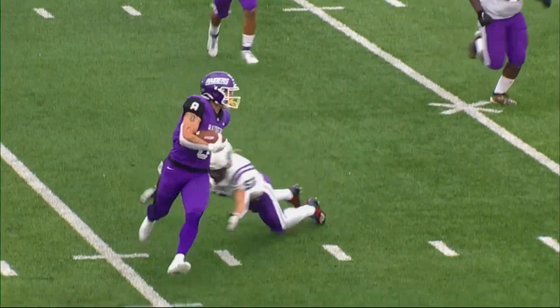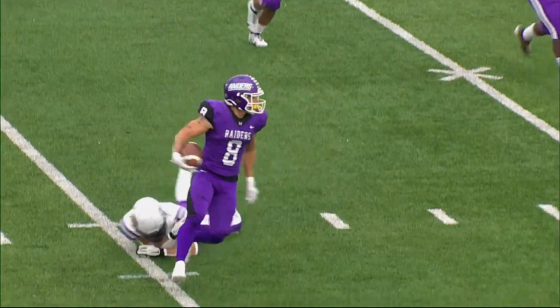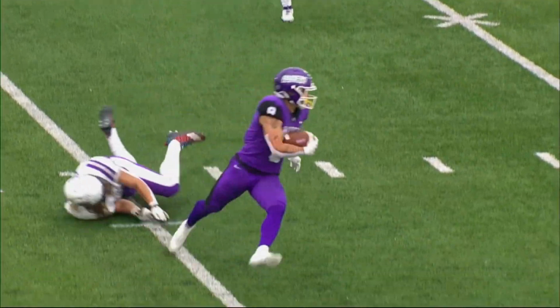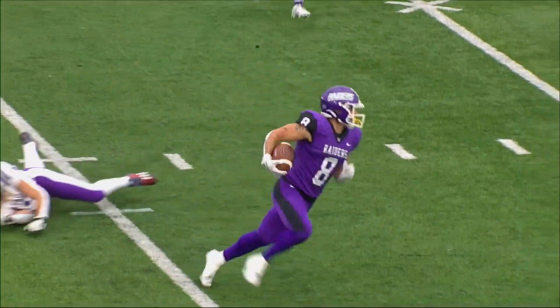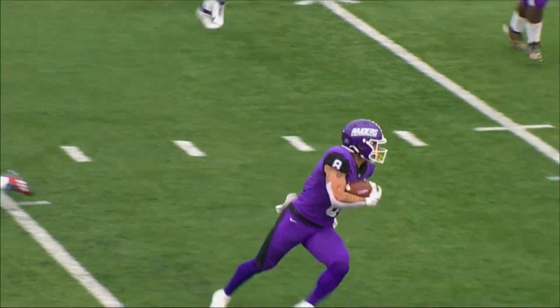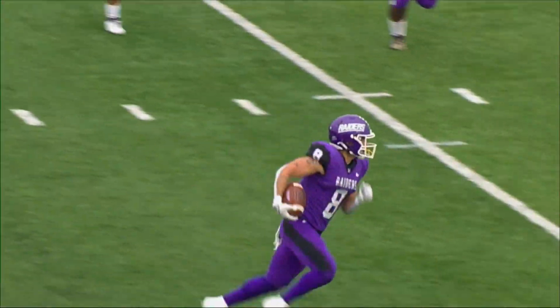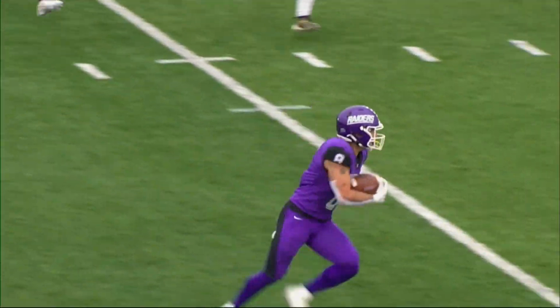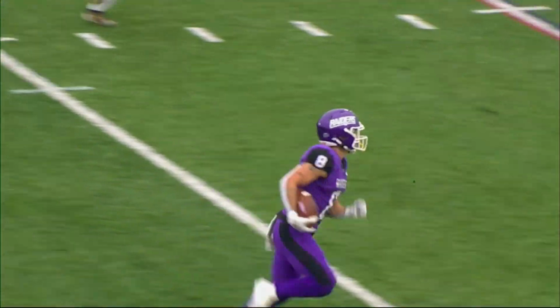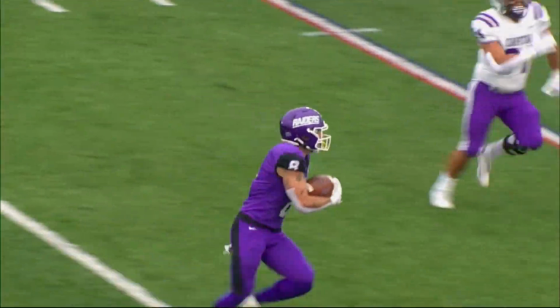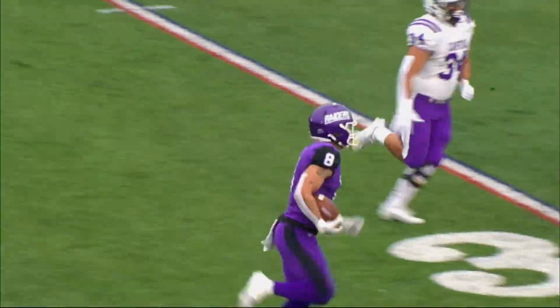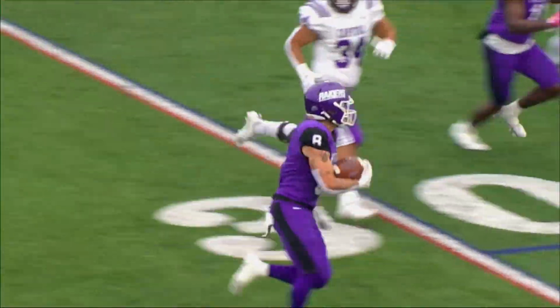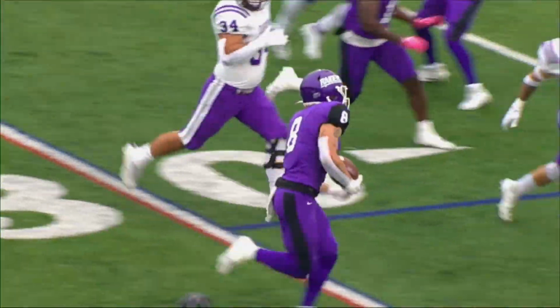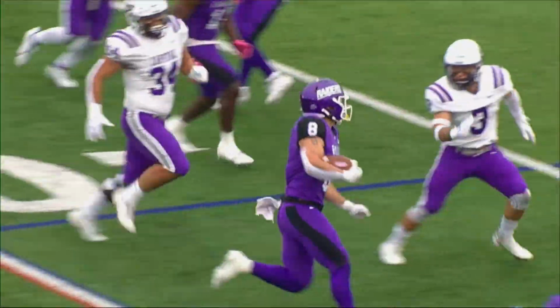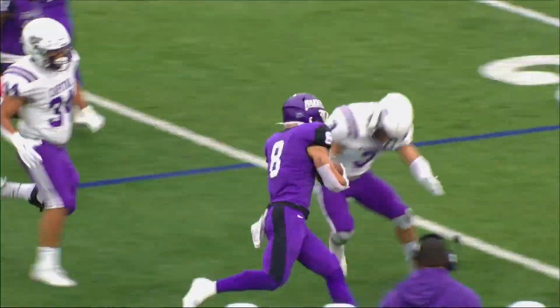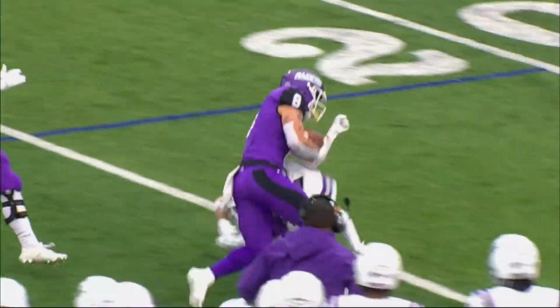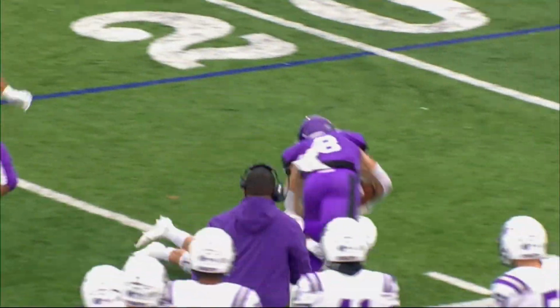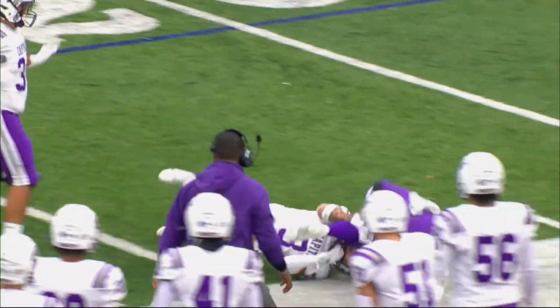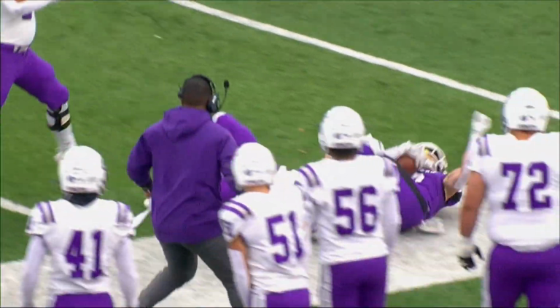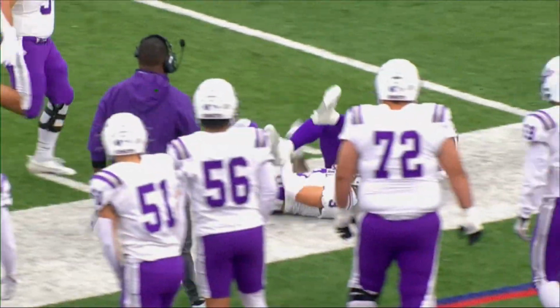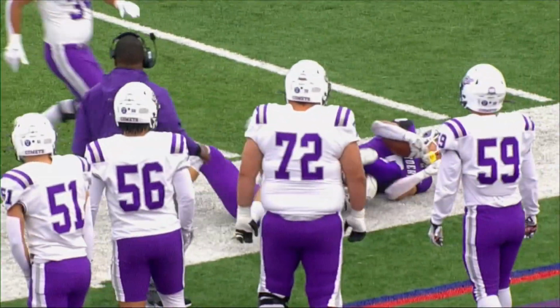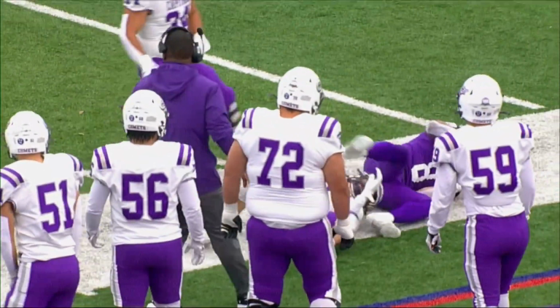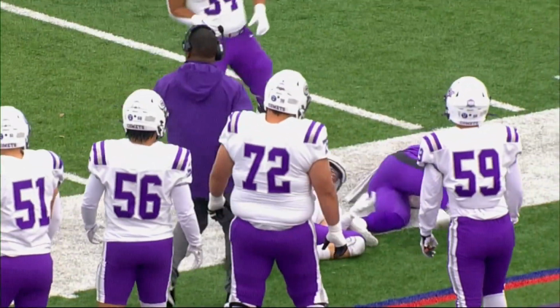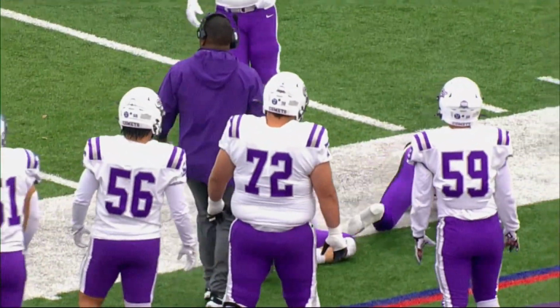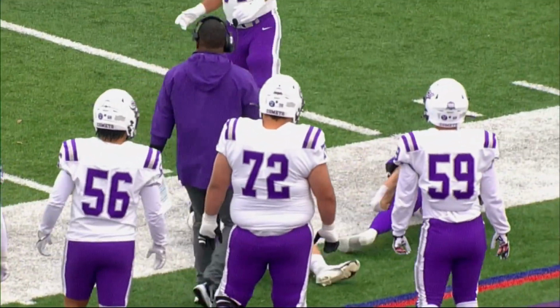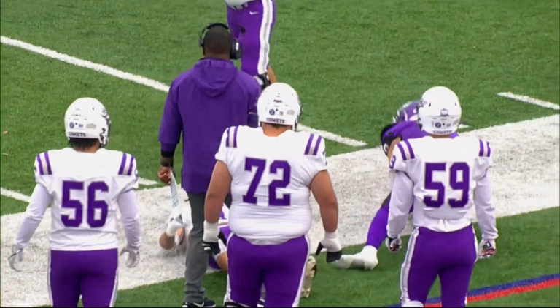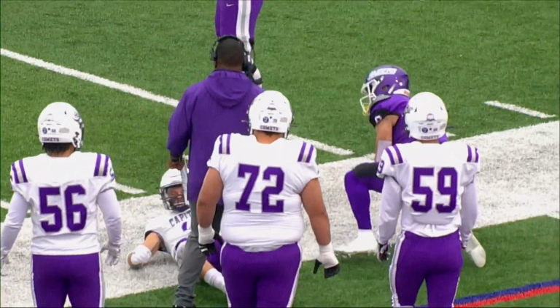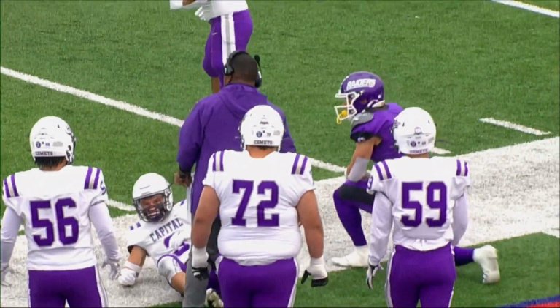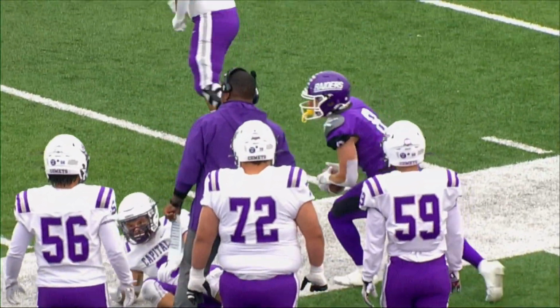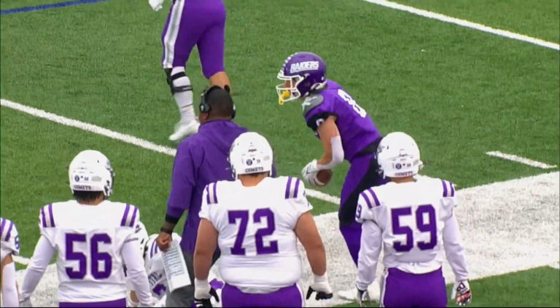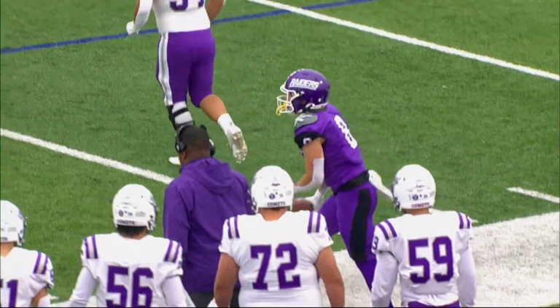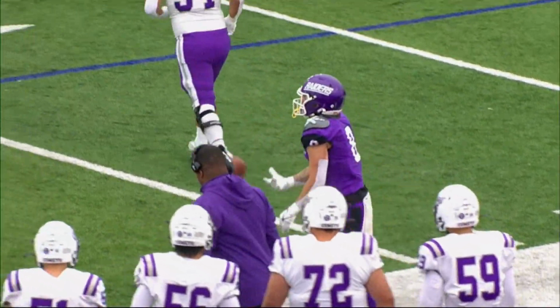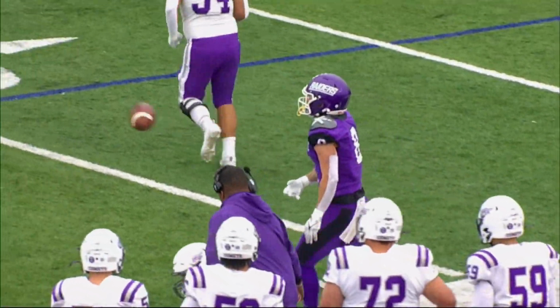Echeverry on the sweep, looking for blocking, gets the sideline and tumbles out of bounds near the 25.